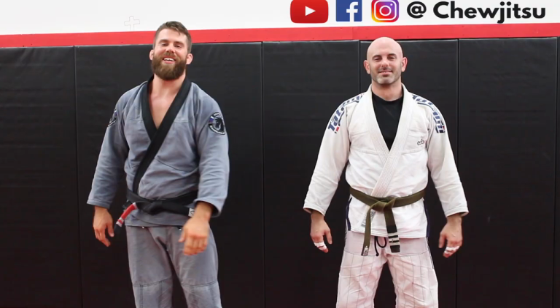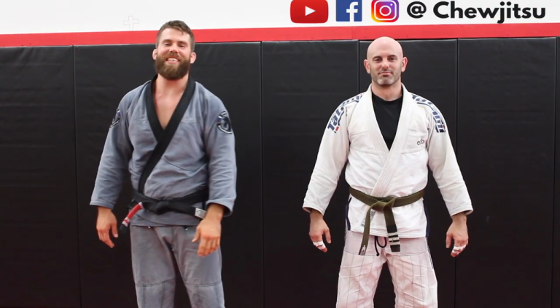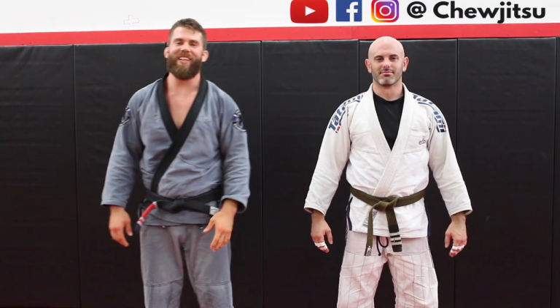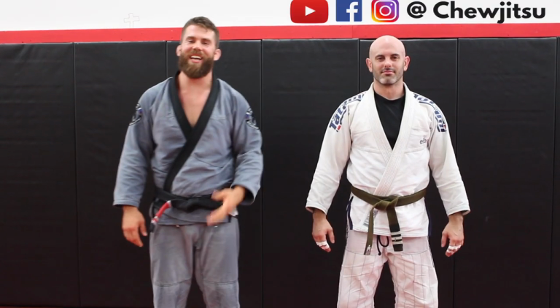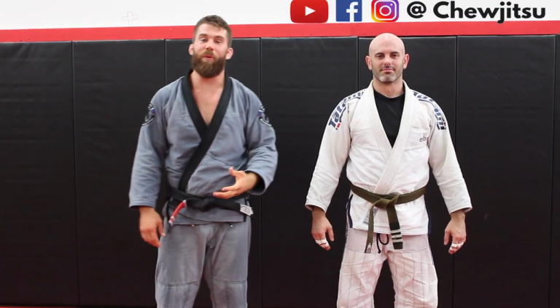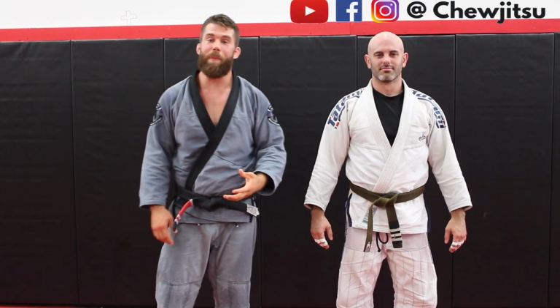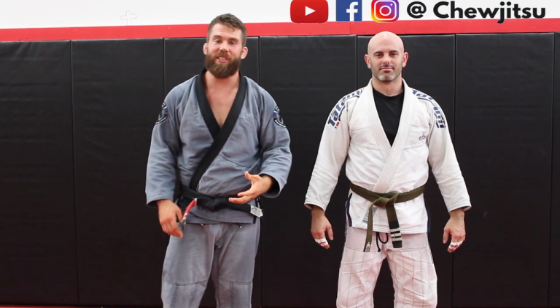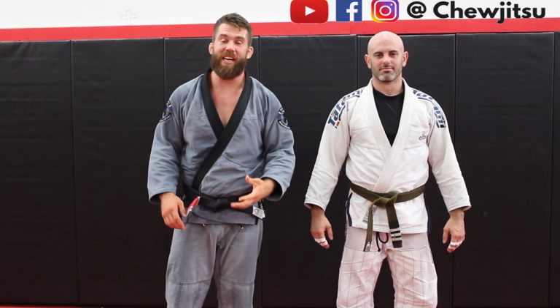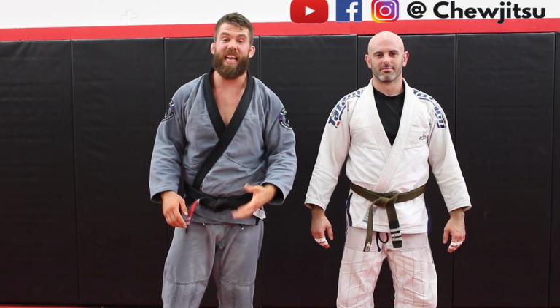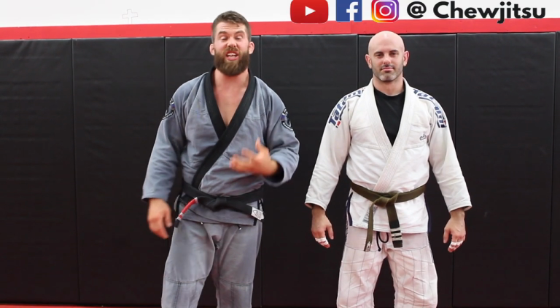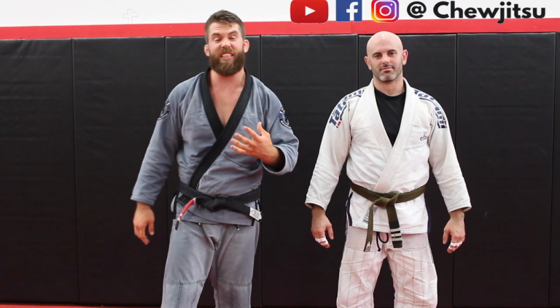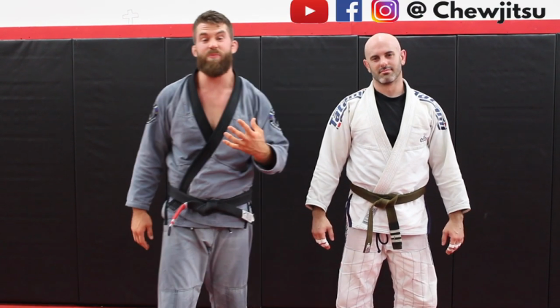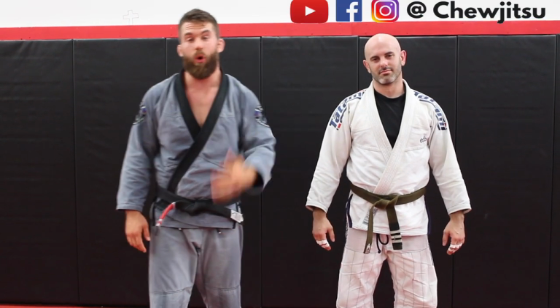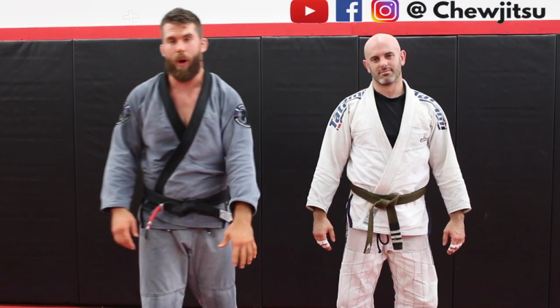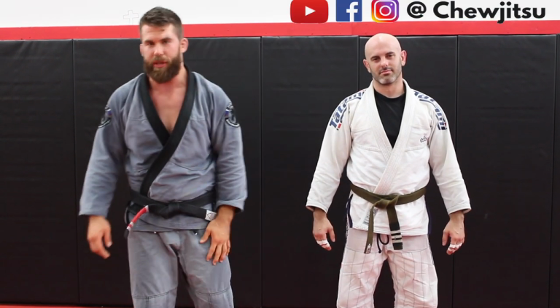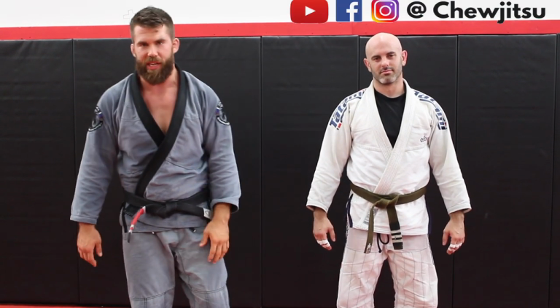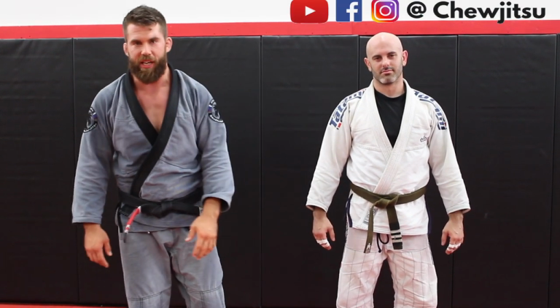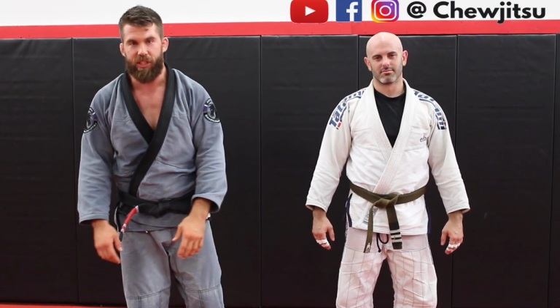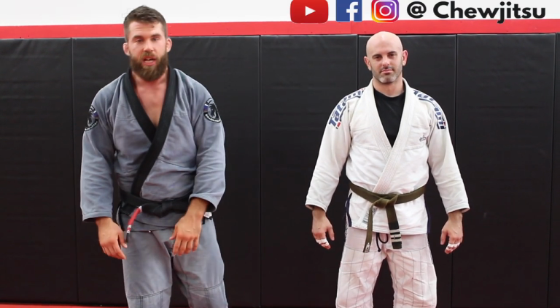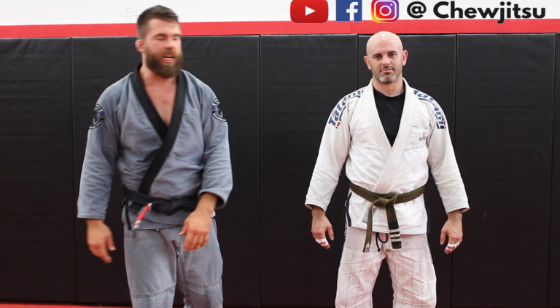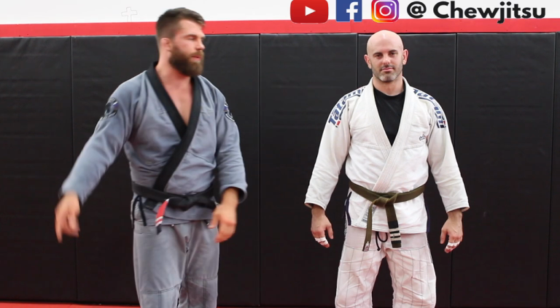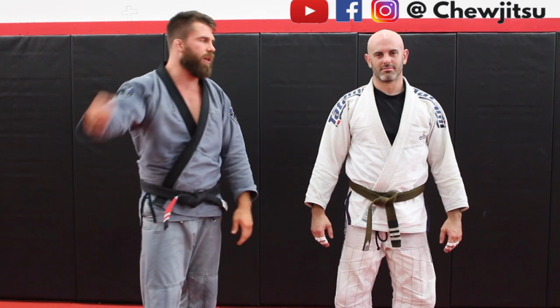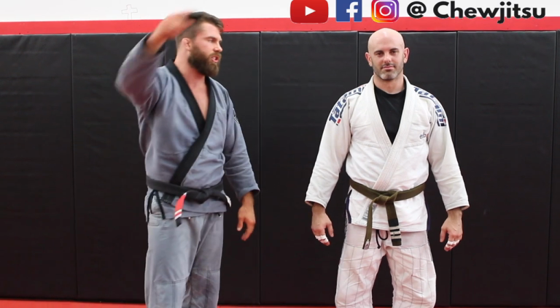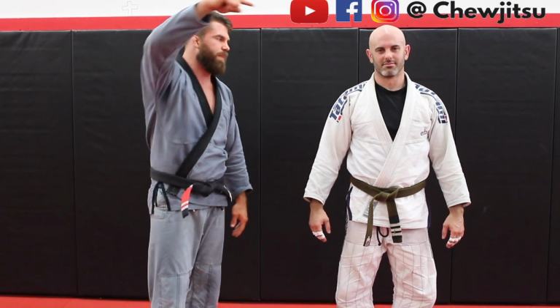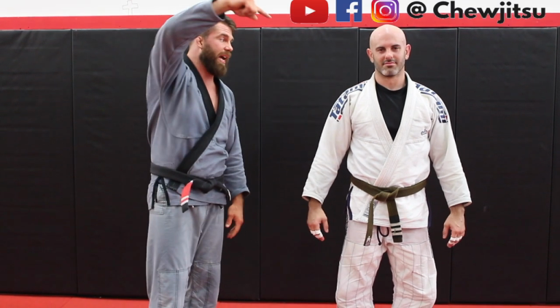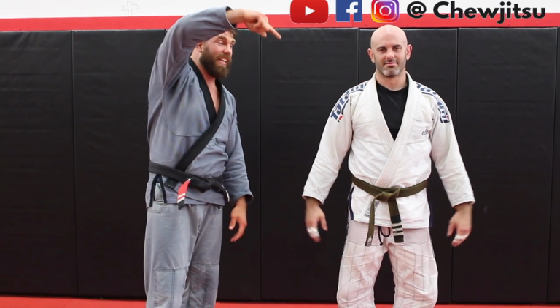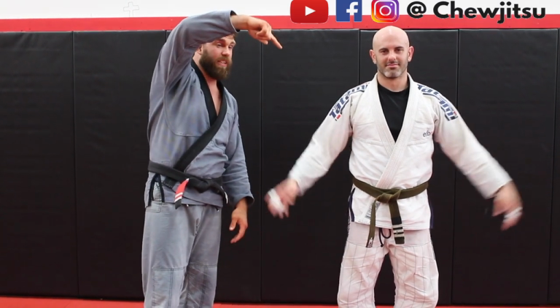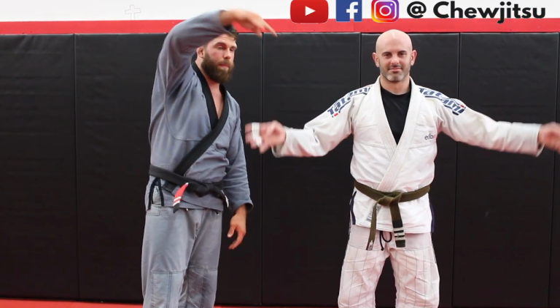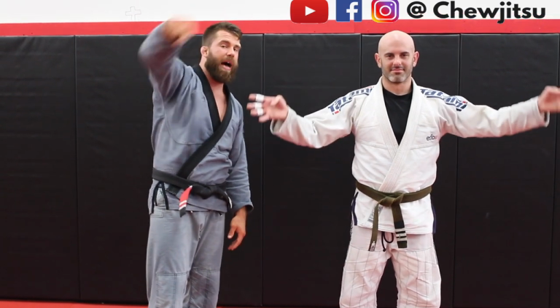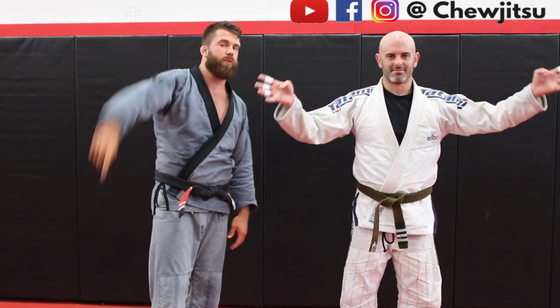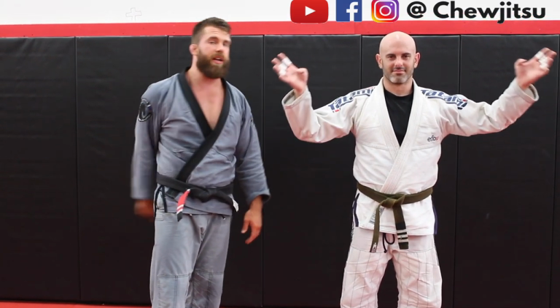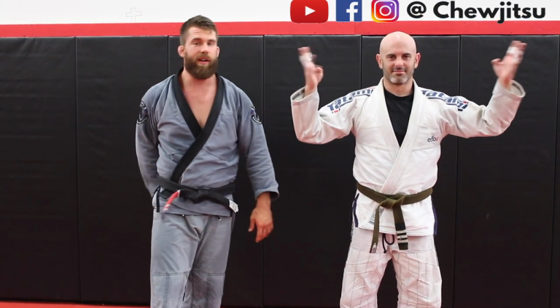If you like that white belt technique and you'd like to see more white belt techniques, check out the playlist by clicking the little box right here.